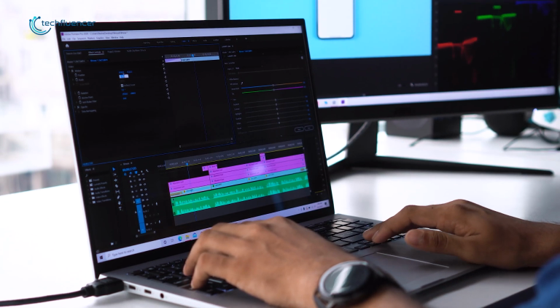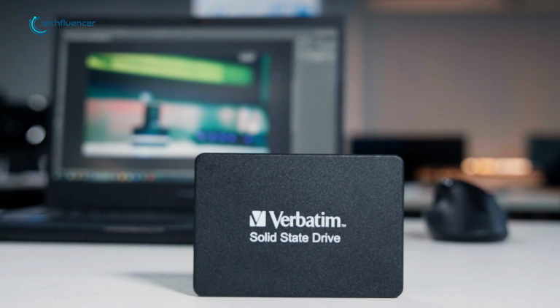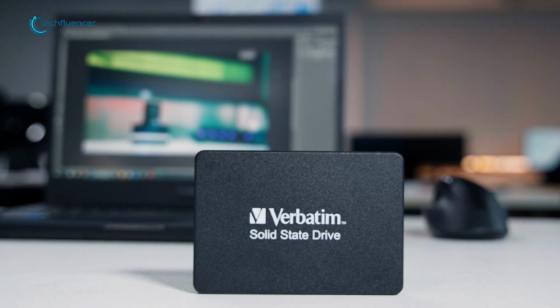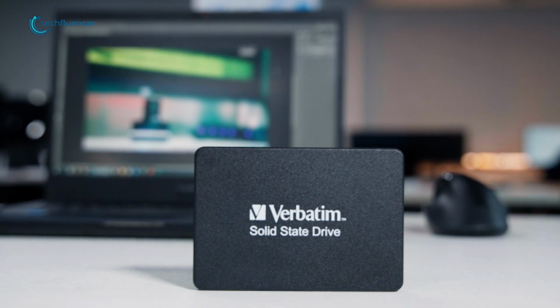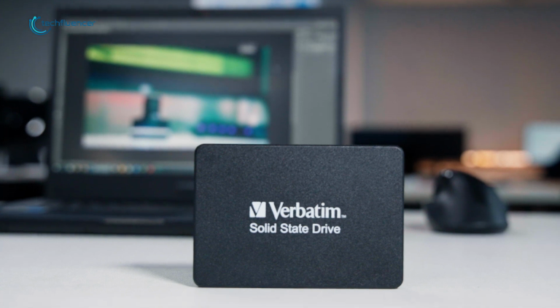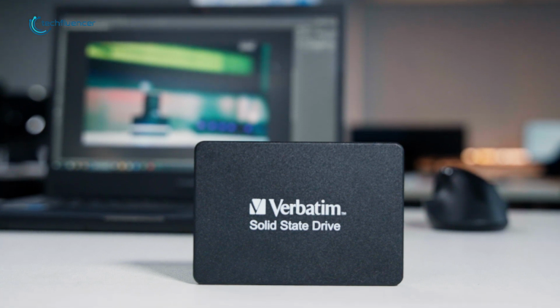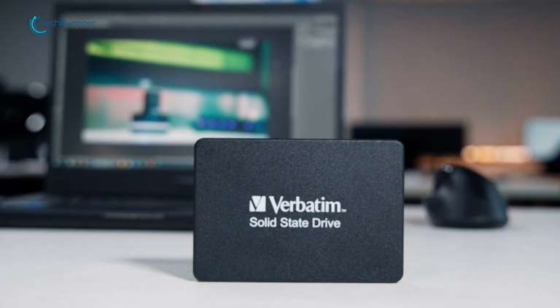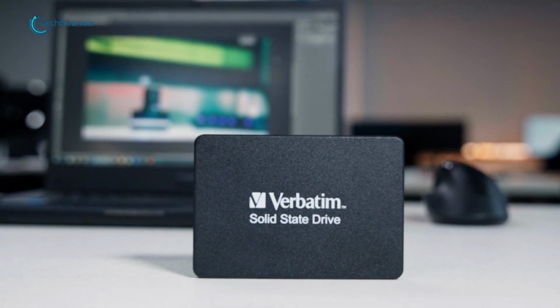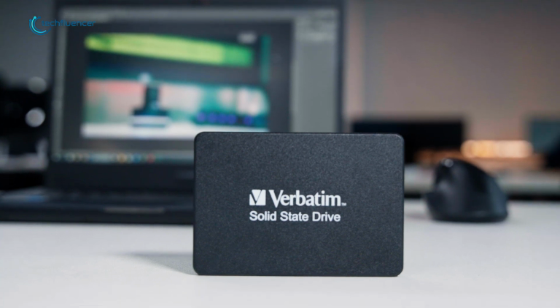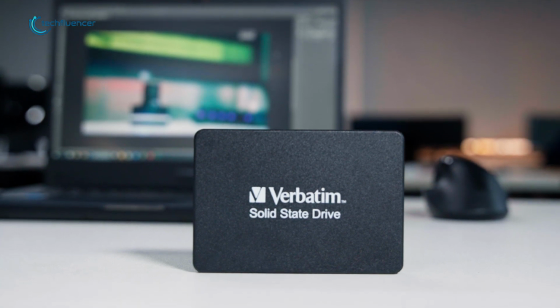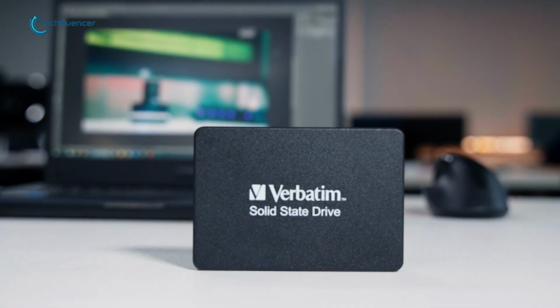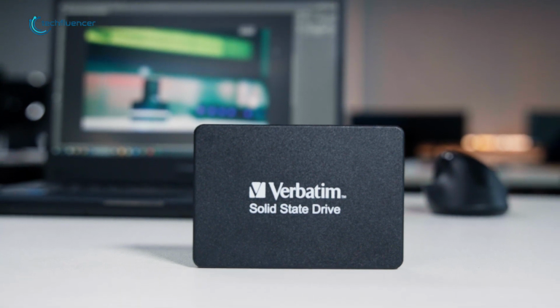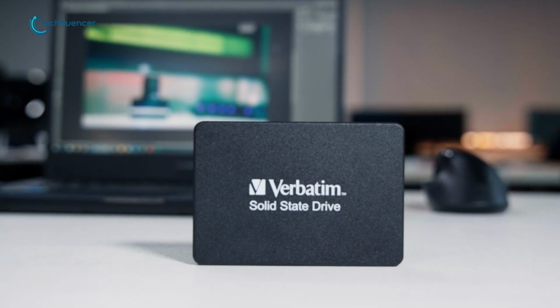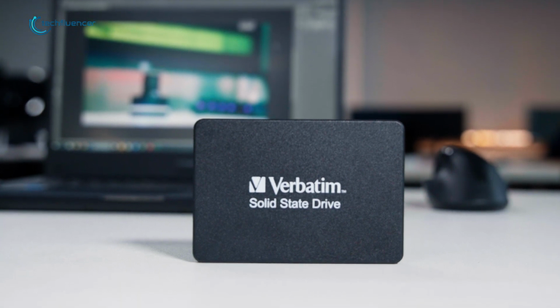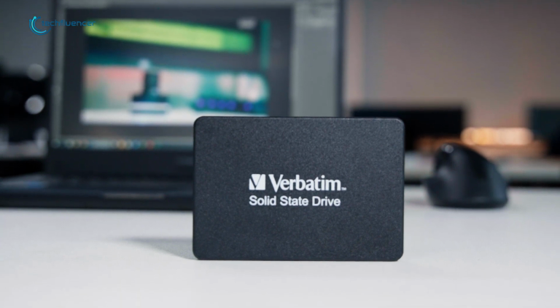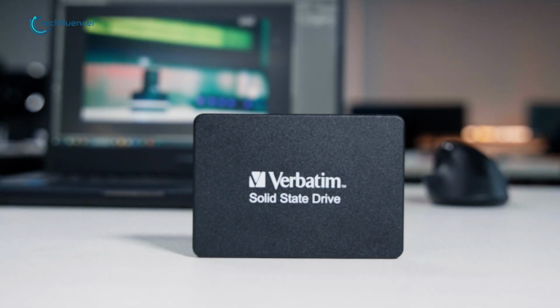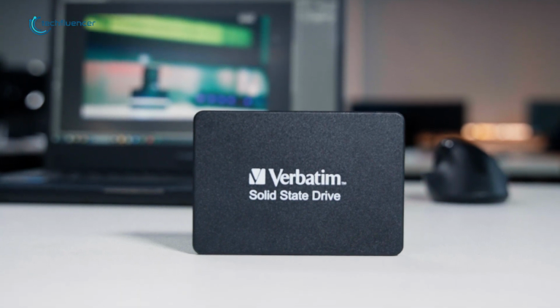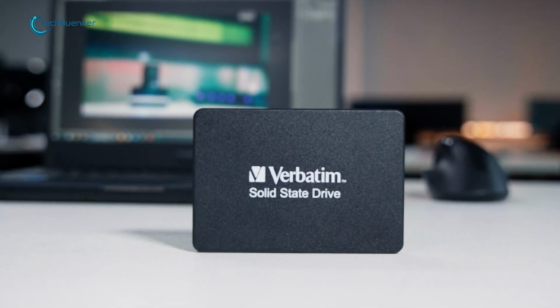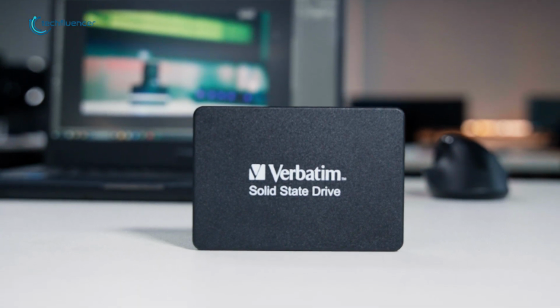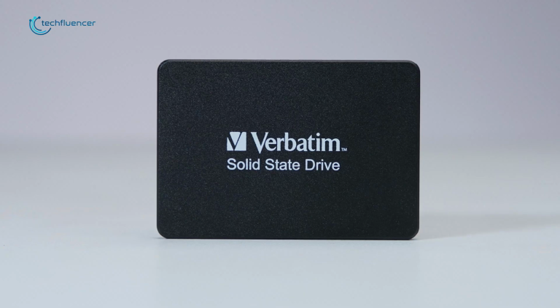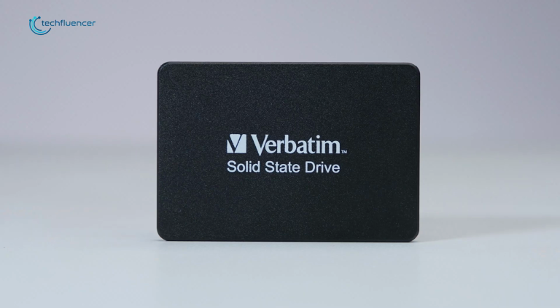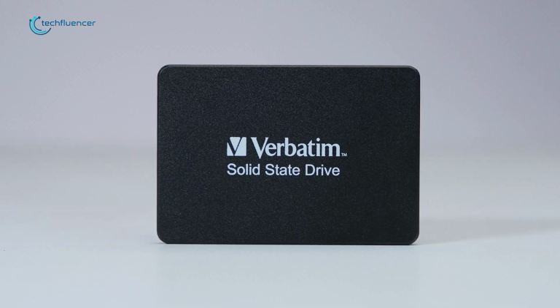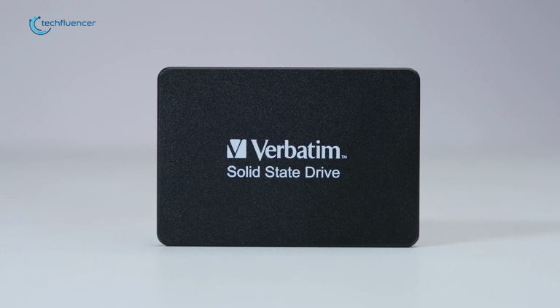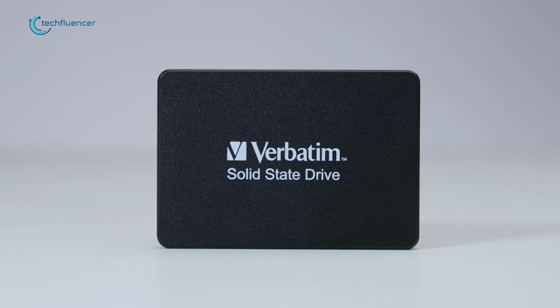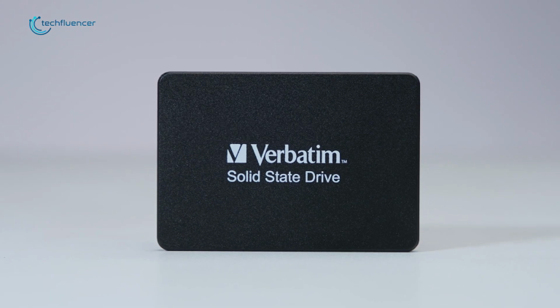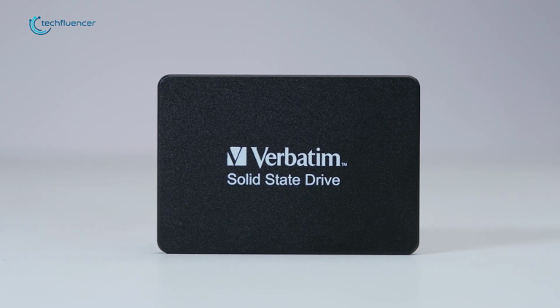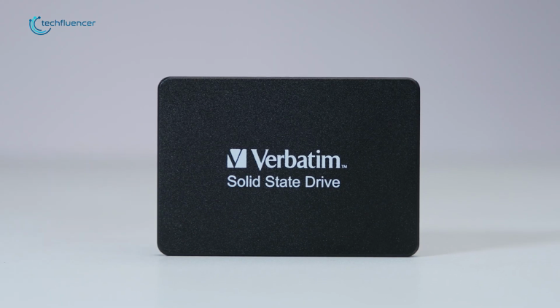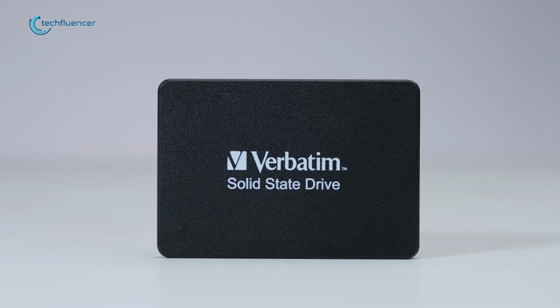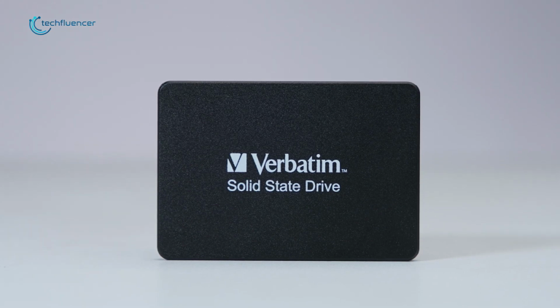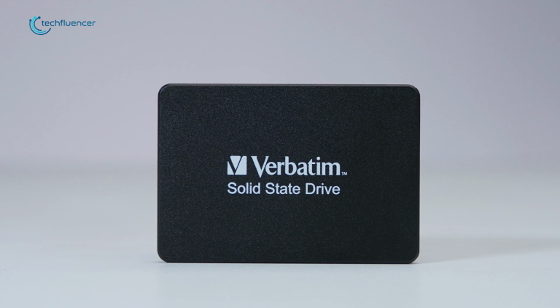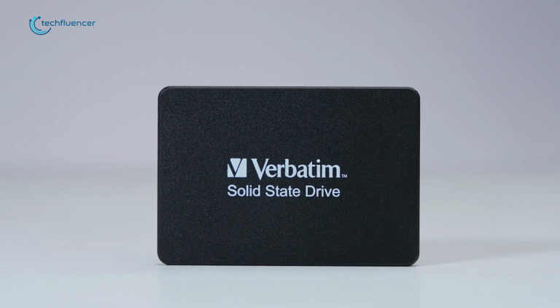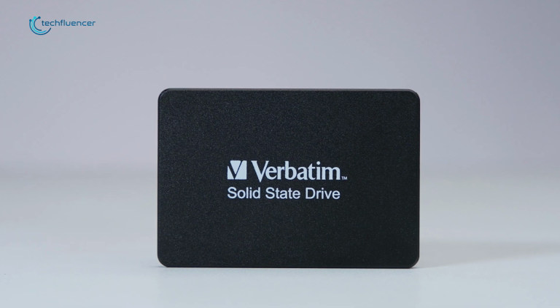Overall, this is a solid pick for an SSD from Verbatim and comes highly recommended by us.